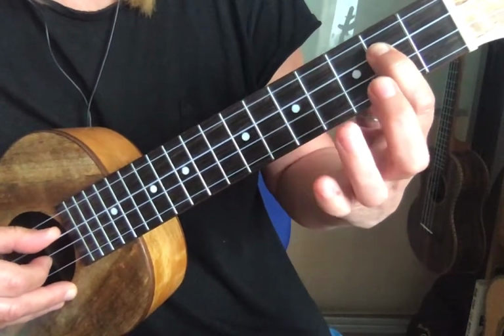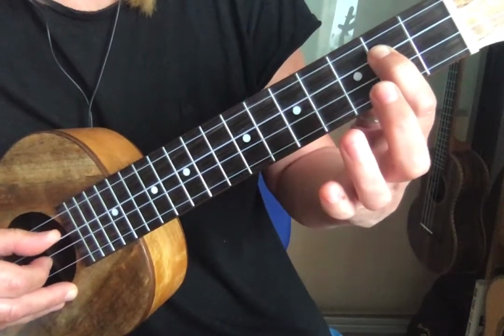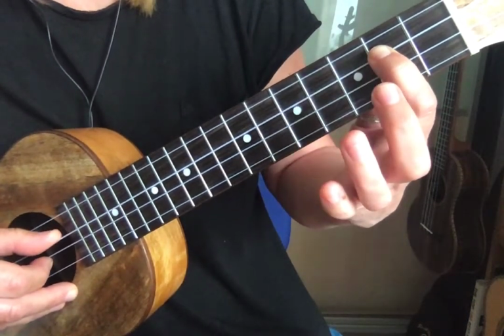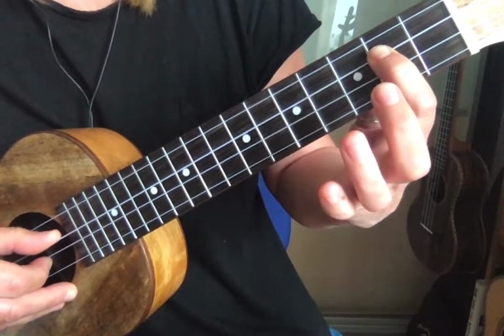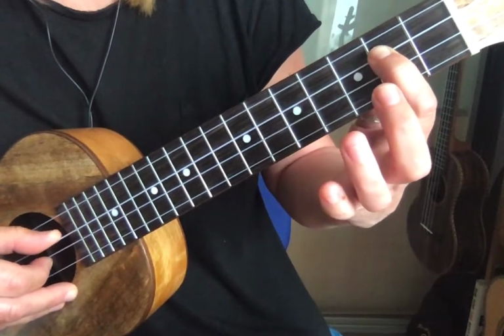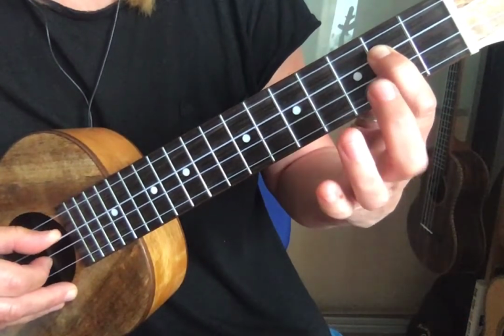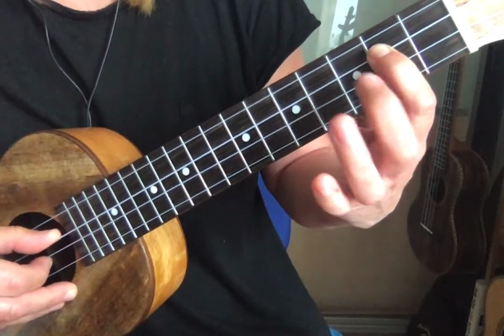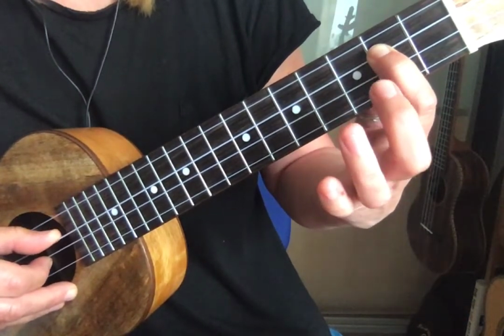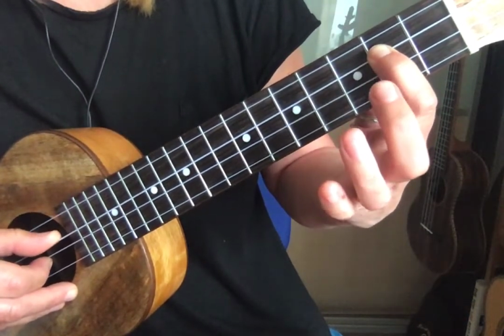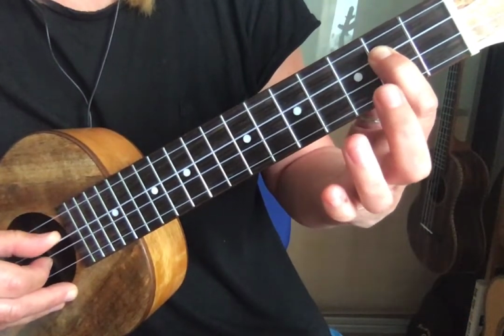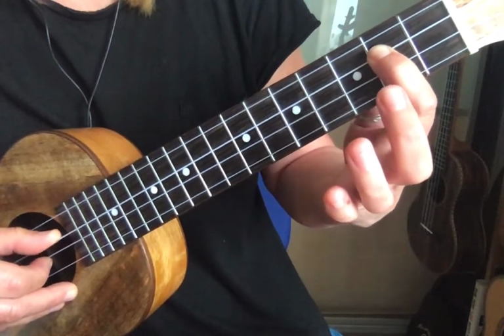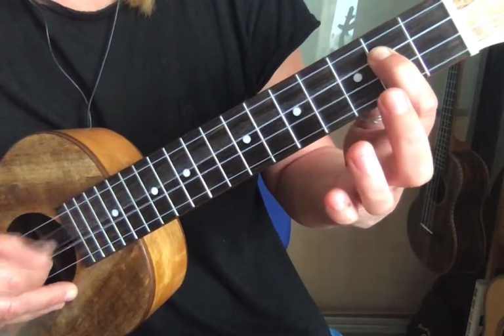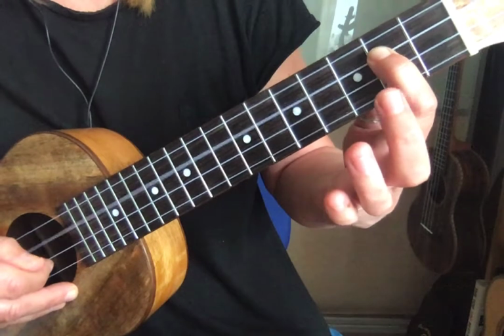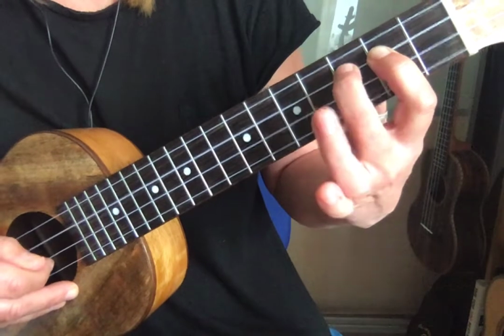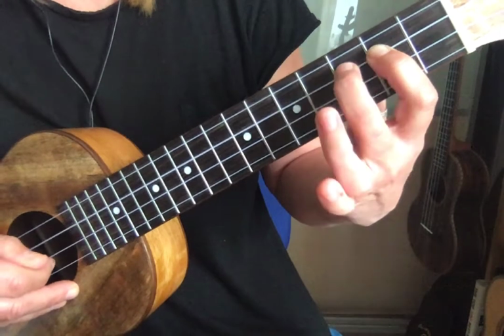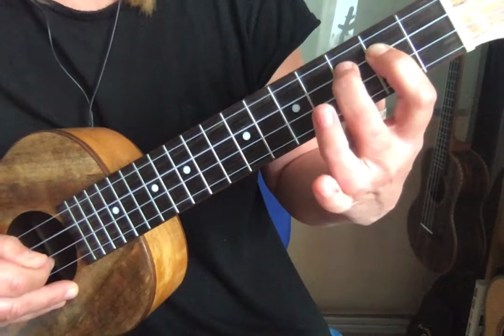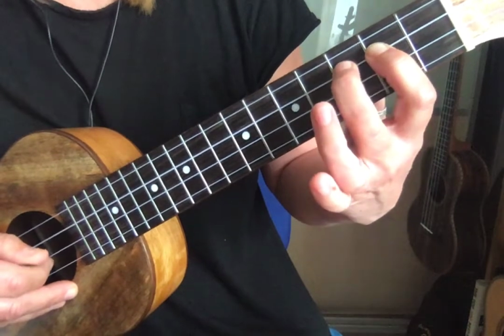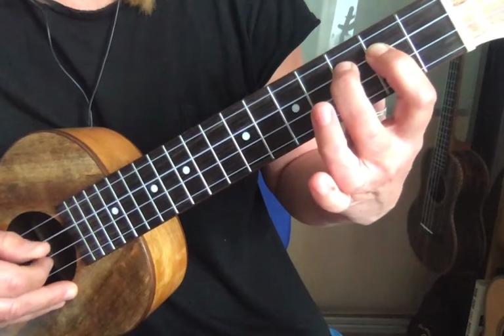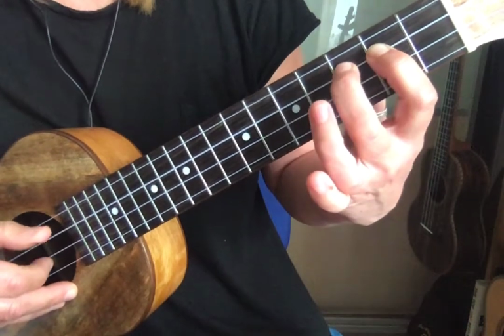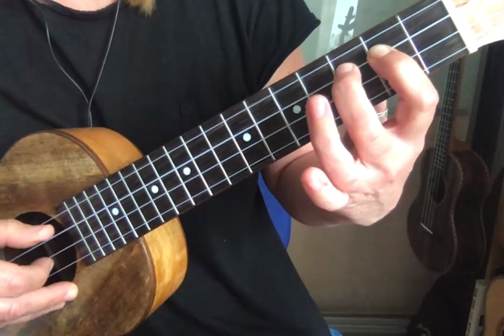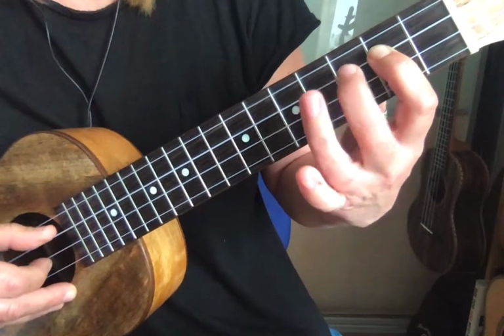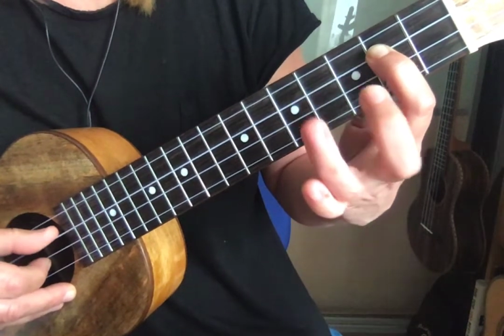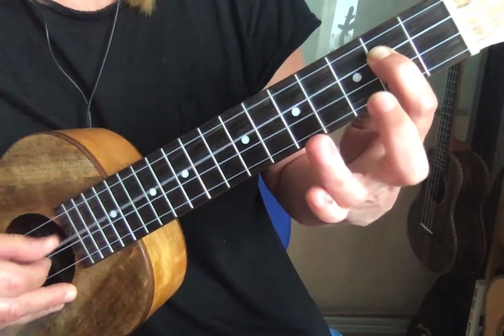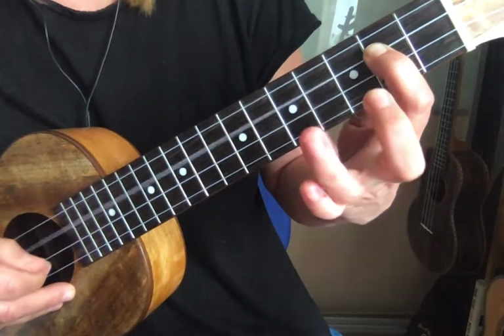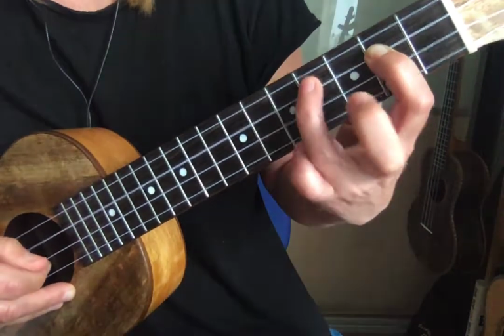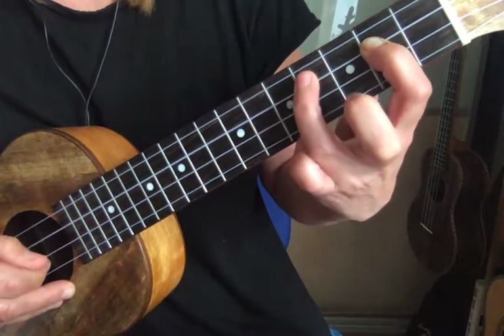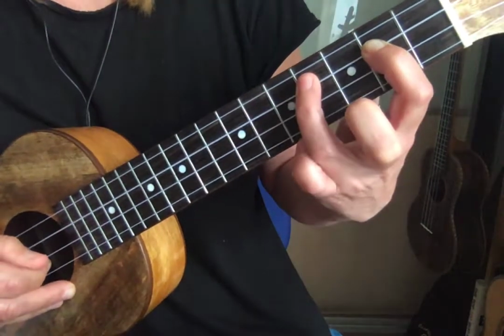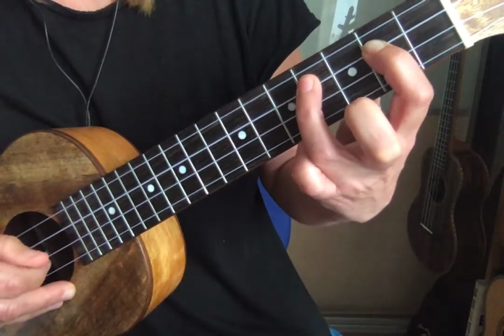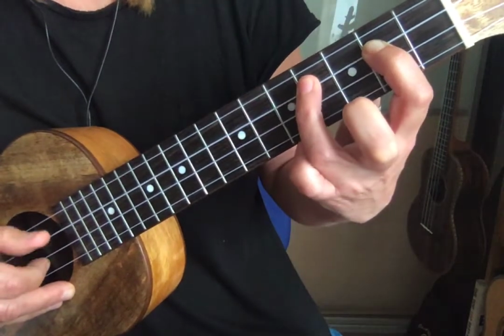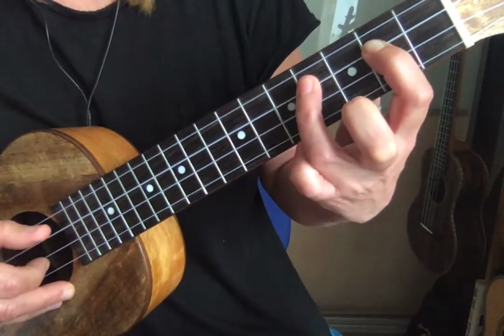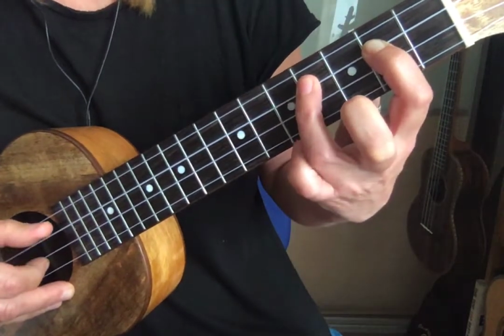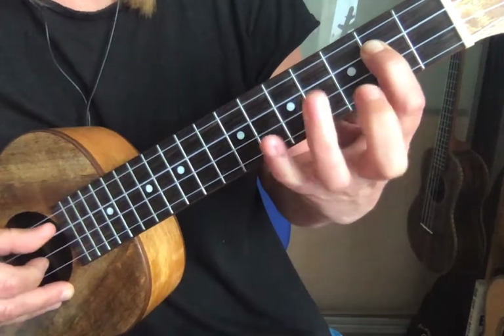A good little exercise for this is just going from one to the other: two to three, two to four, two to five.